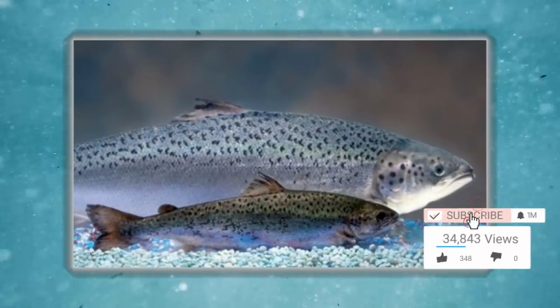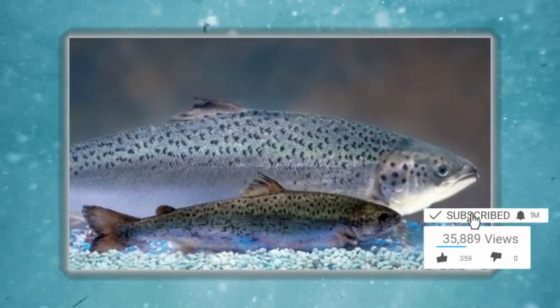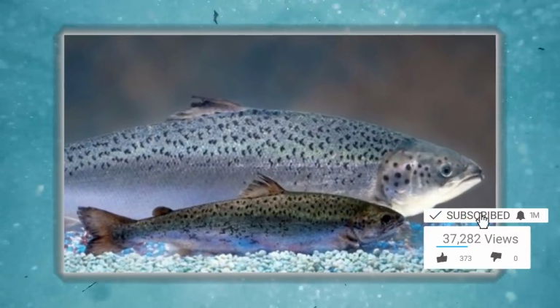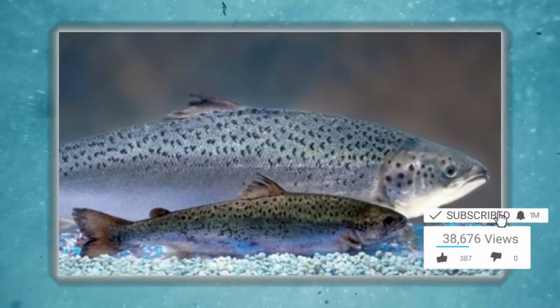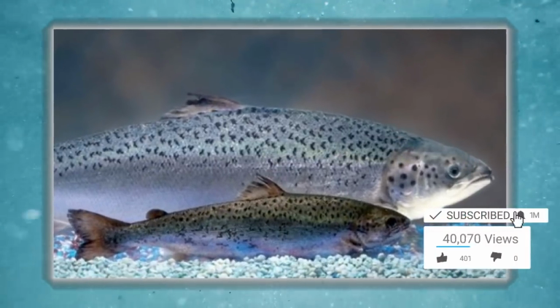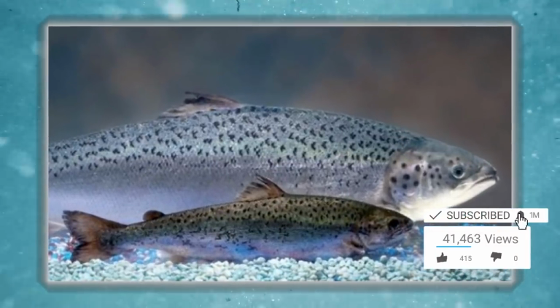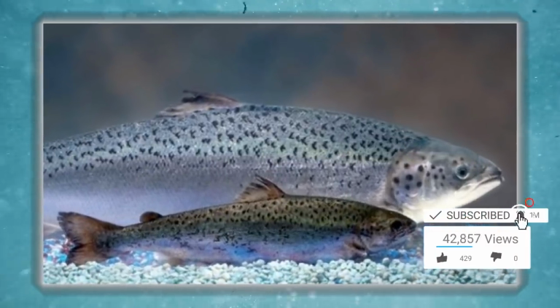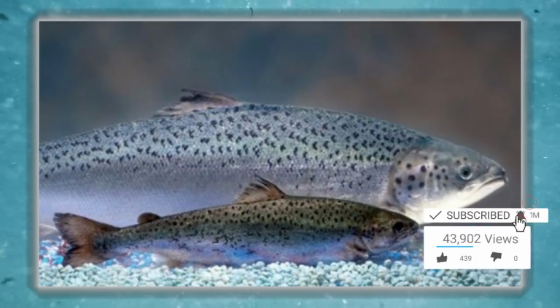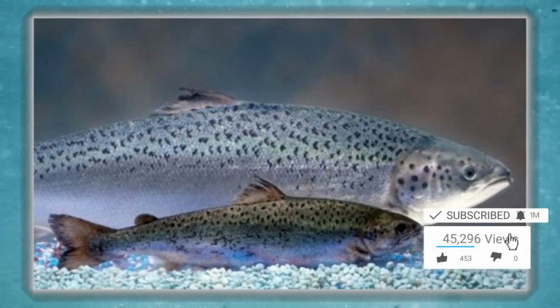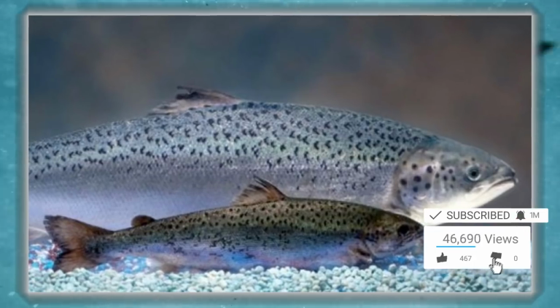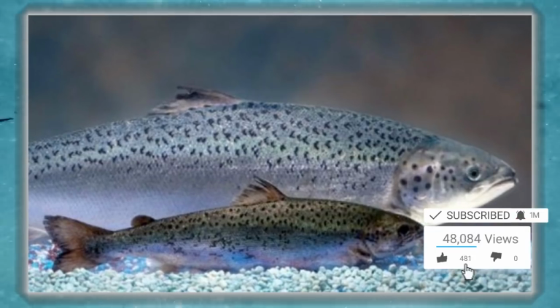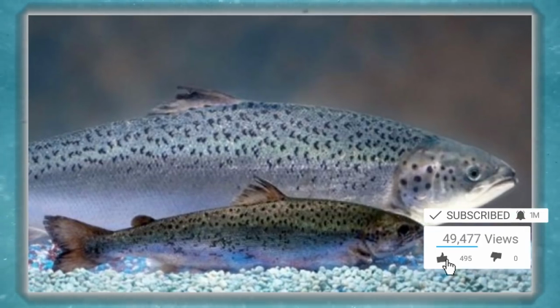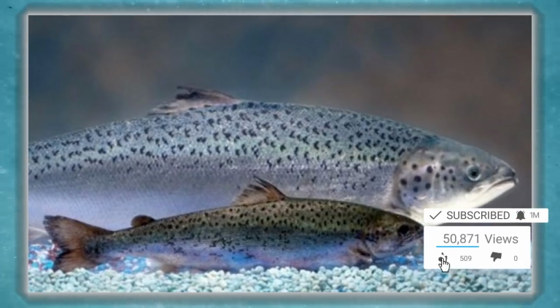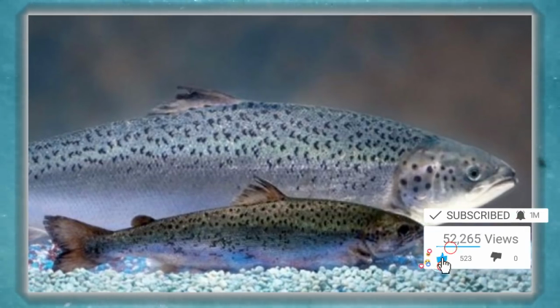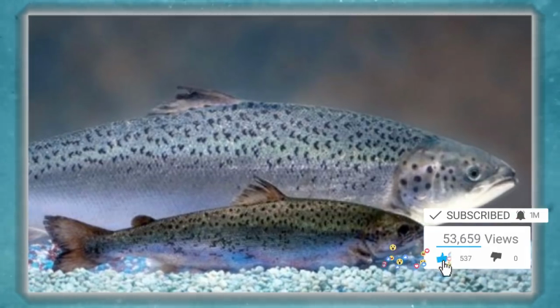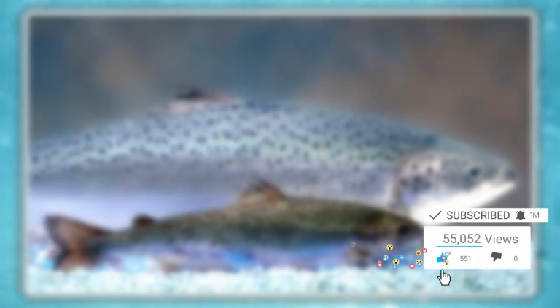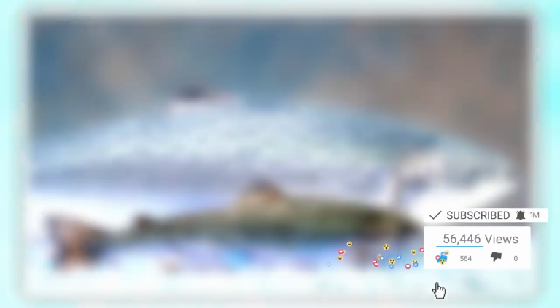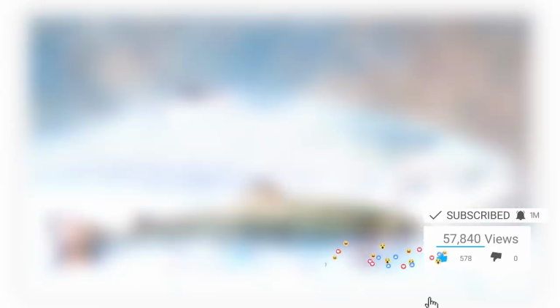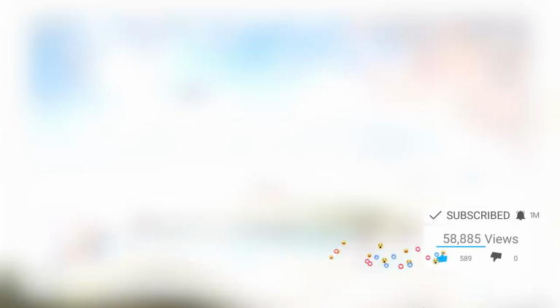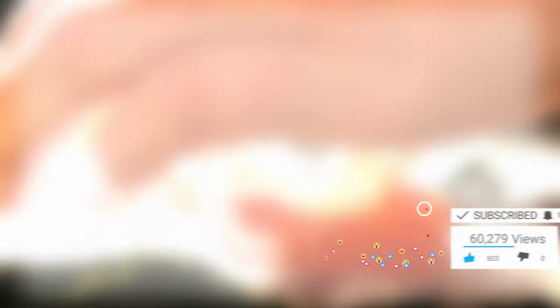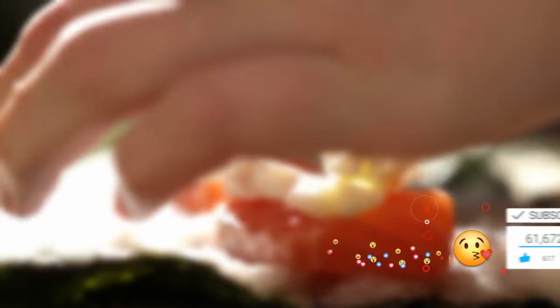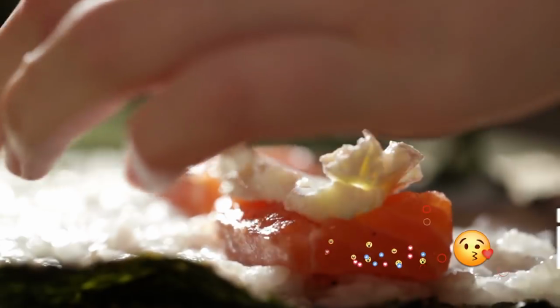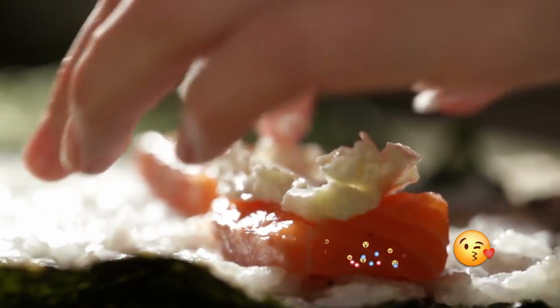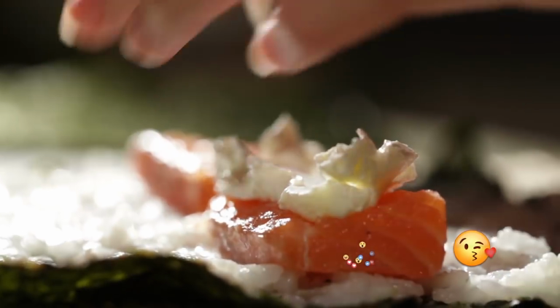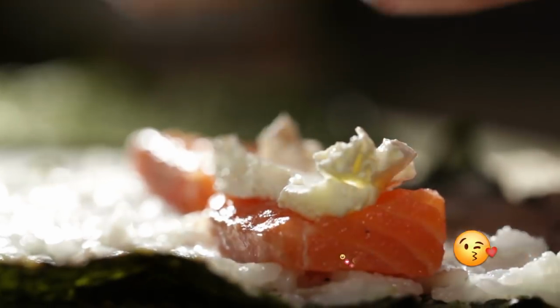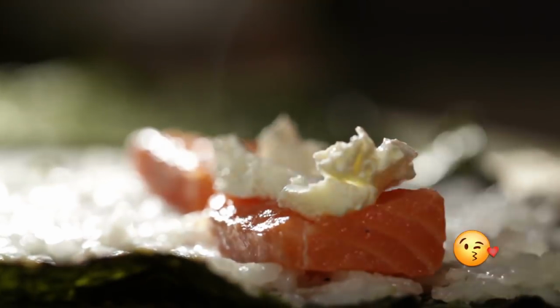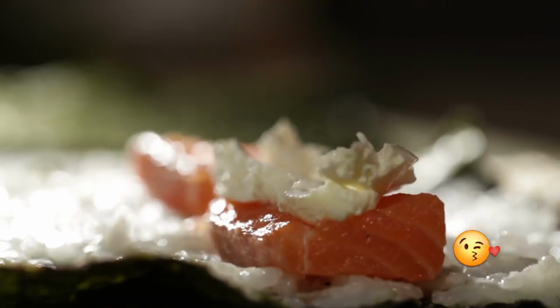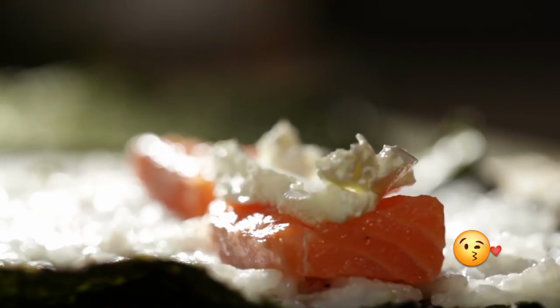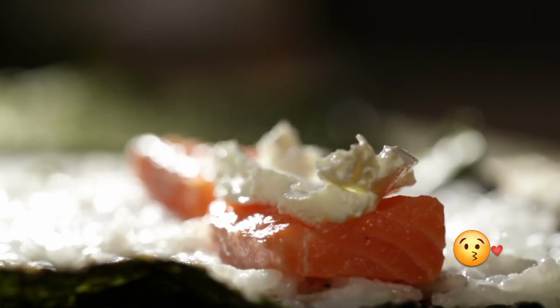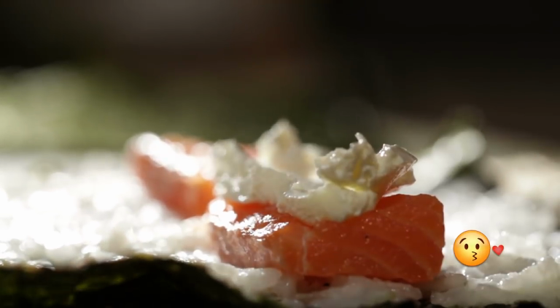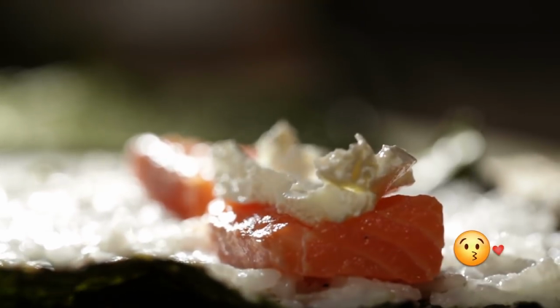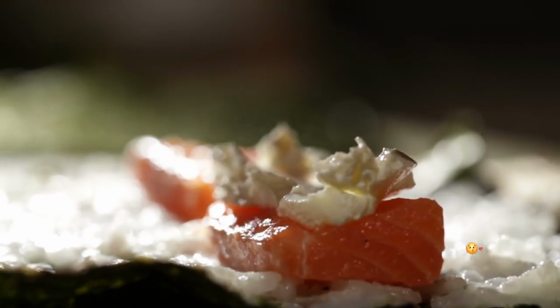With fewer and fewer wild salmon in nature, this might be what you get the next time you order salmon in the future.